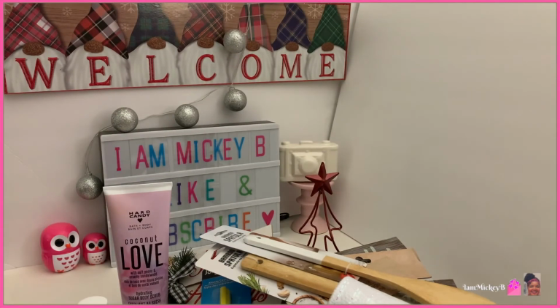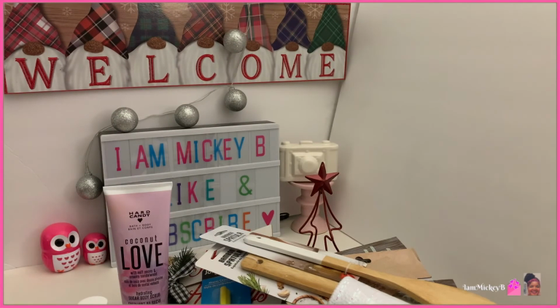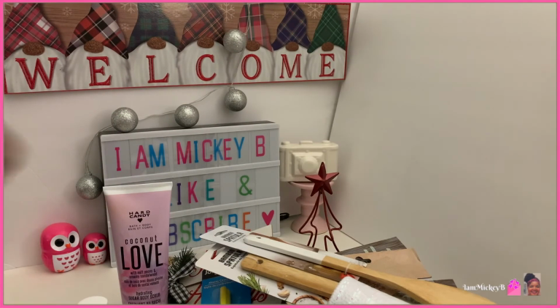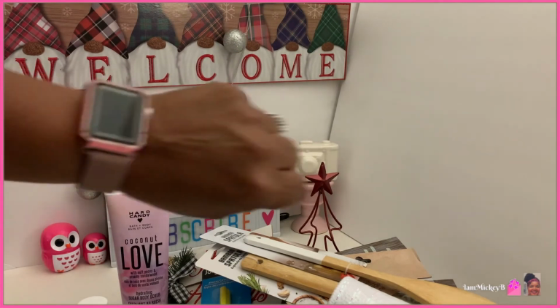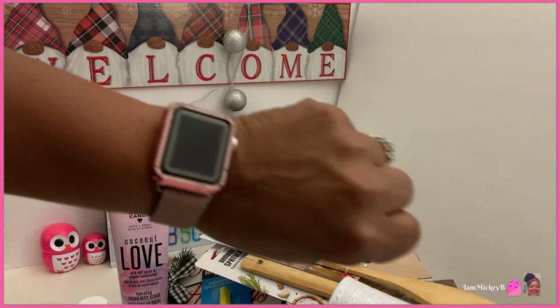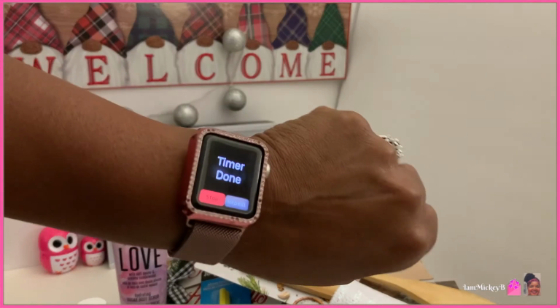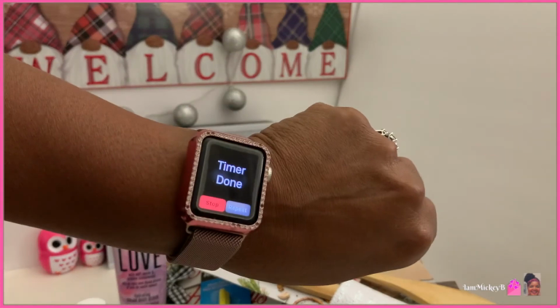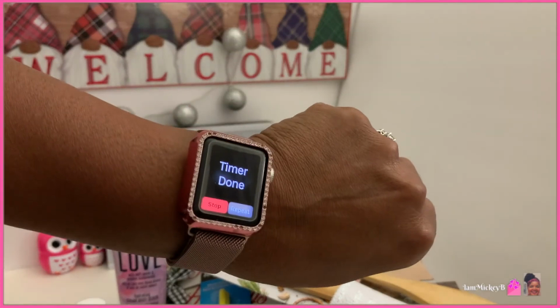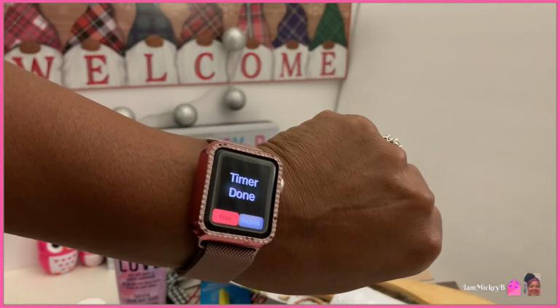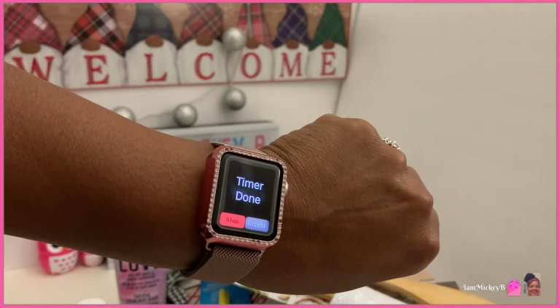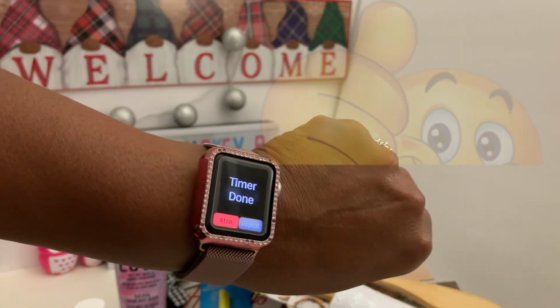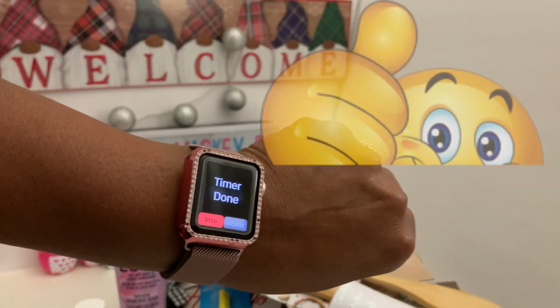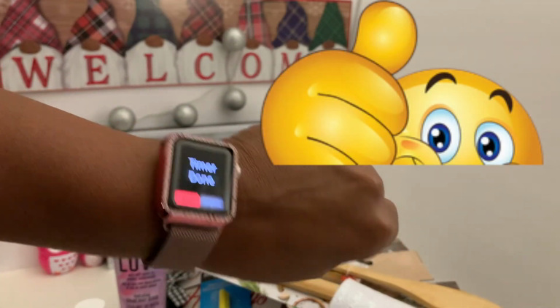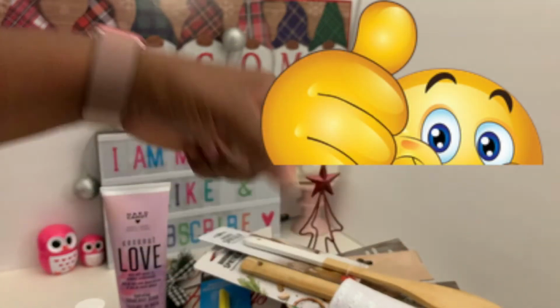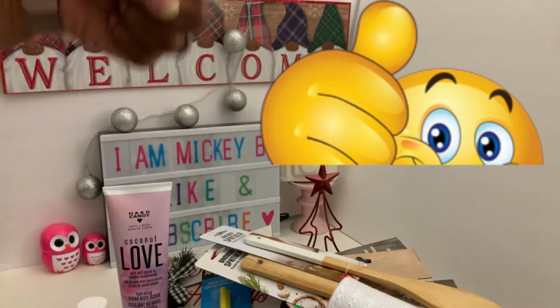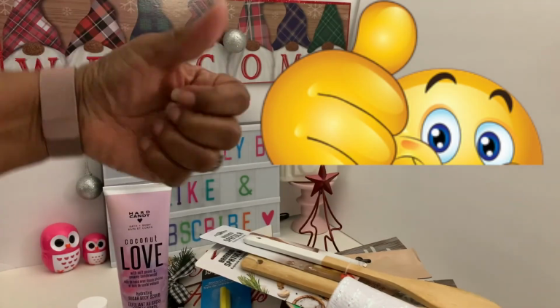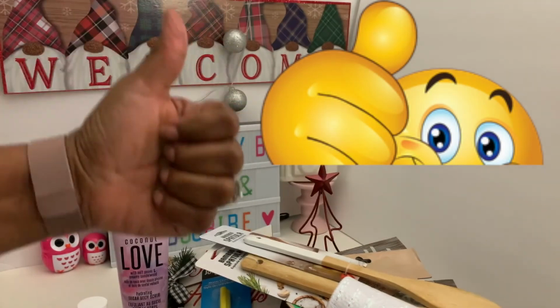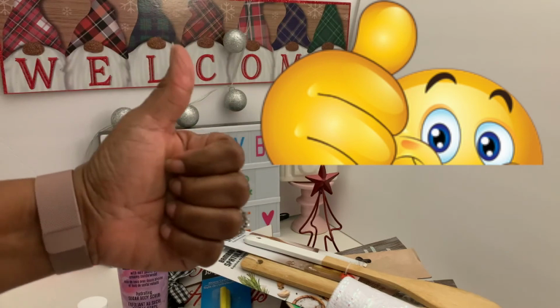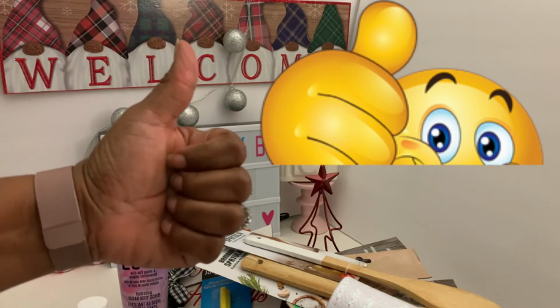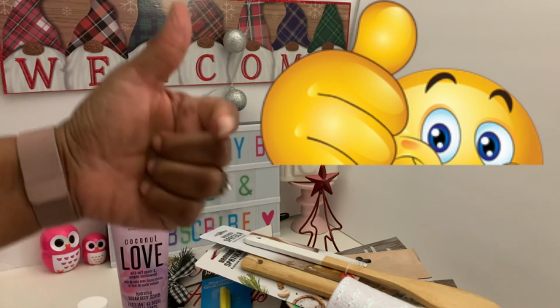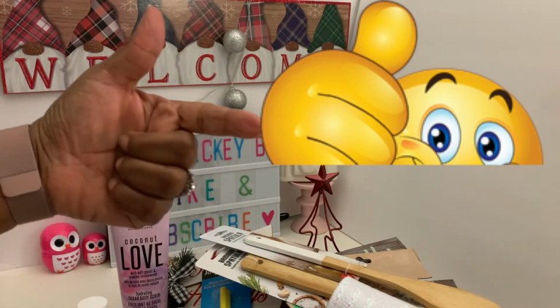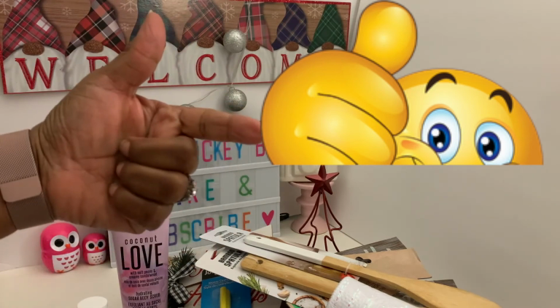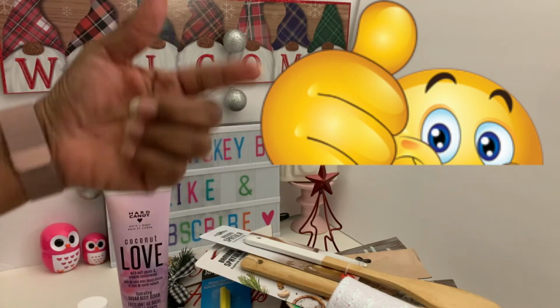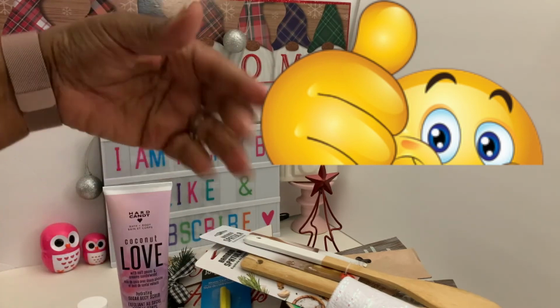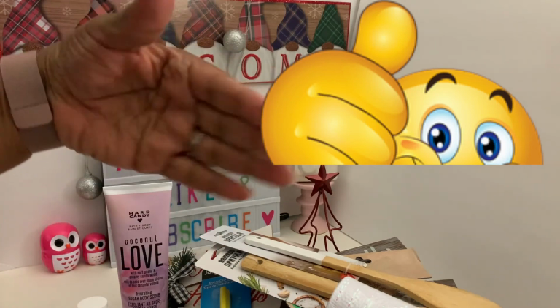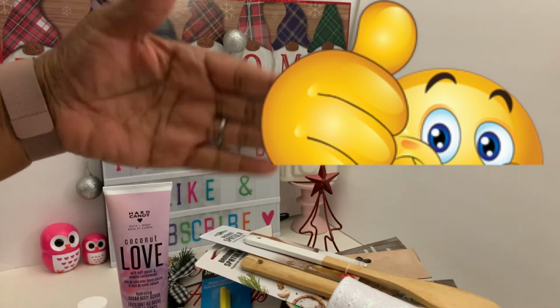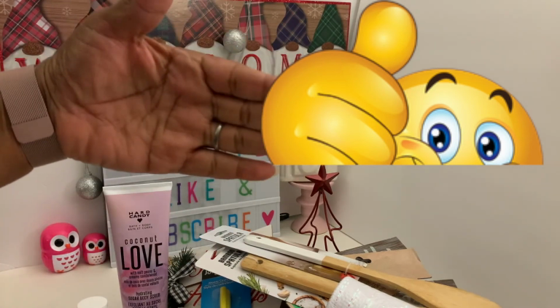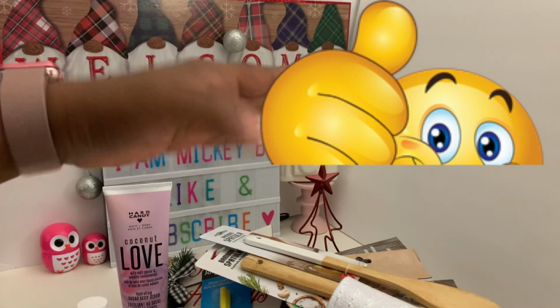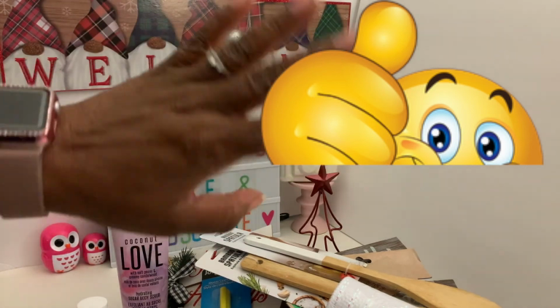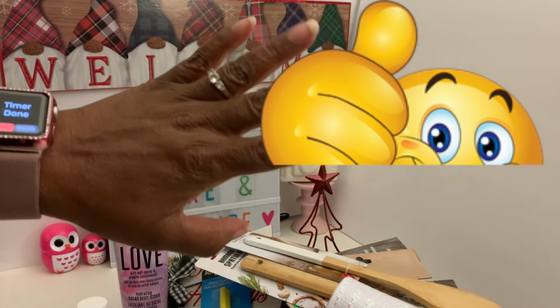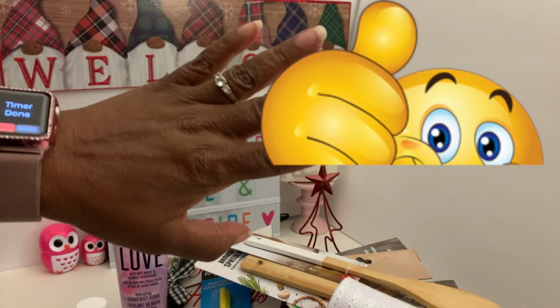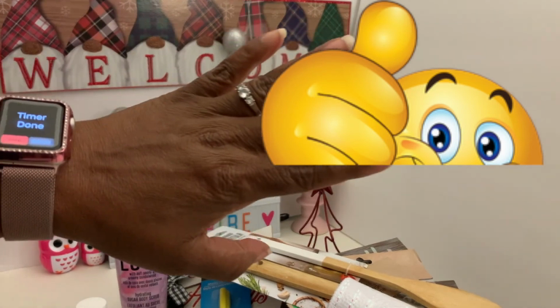And that is all she wrote for now. I will end this video right here. Give it a thumbs up if you like these videos and I'll see you in the next one. Bye bye.